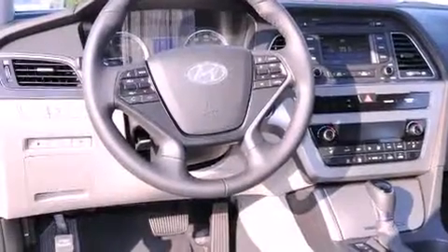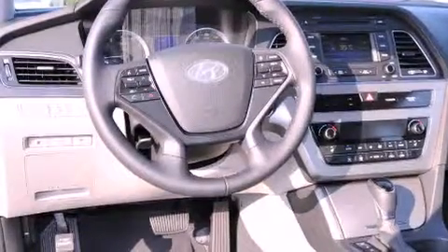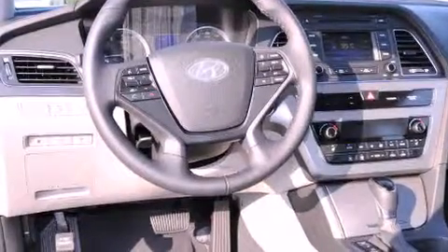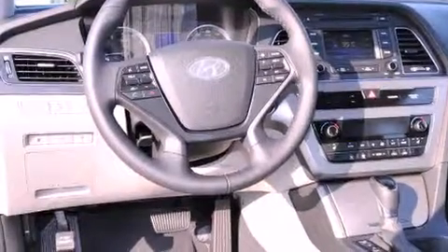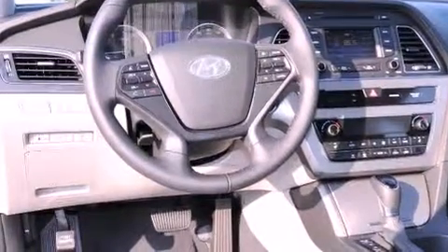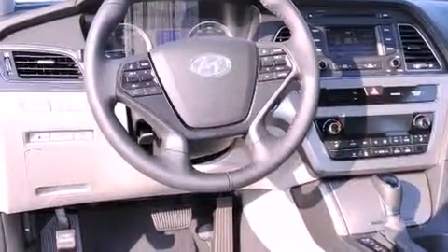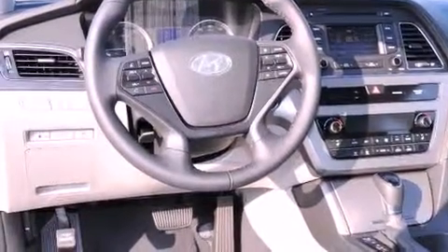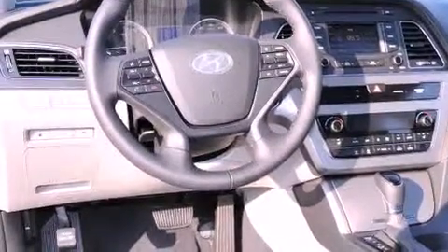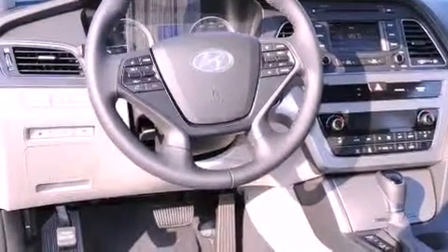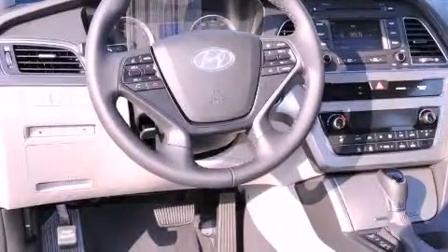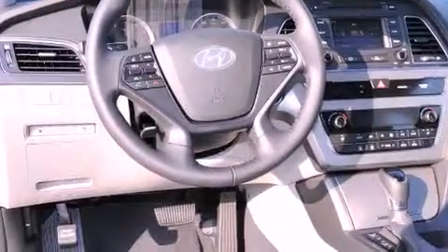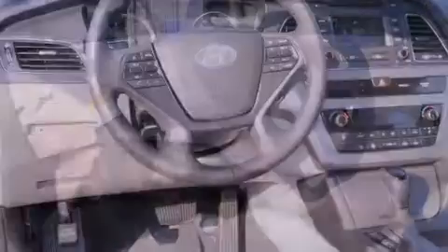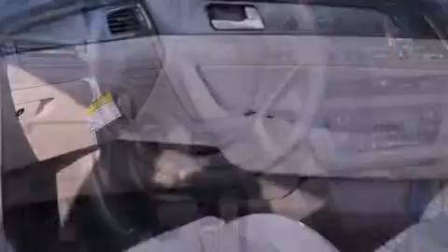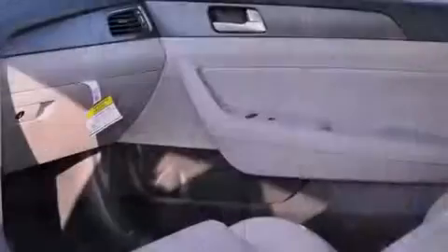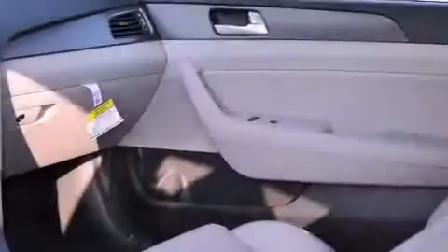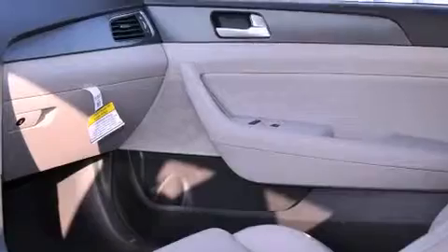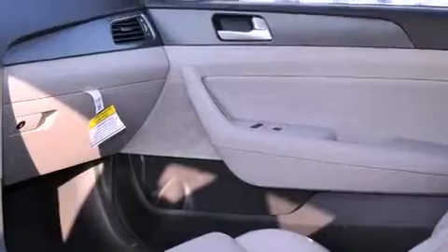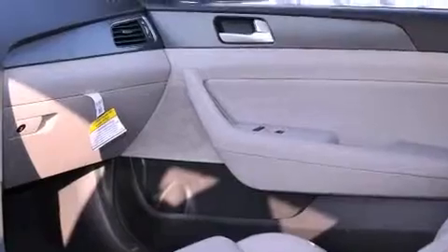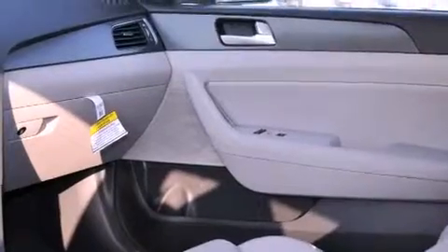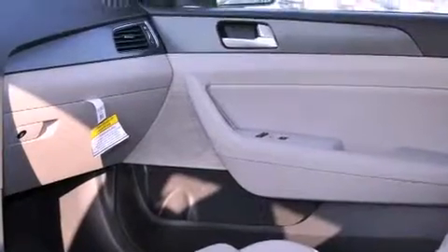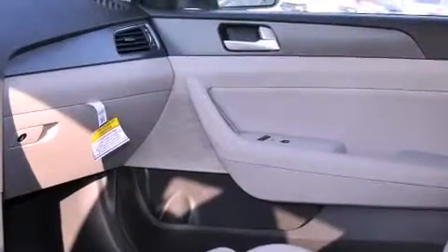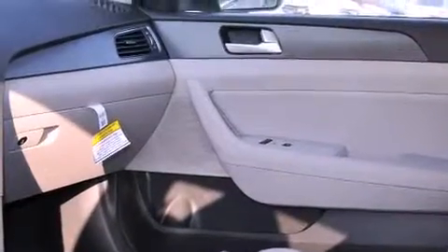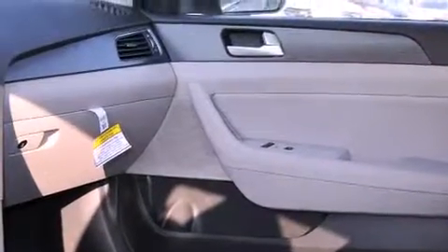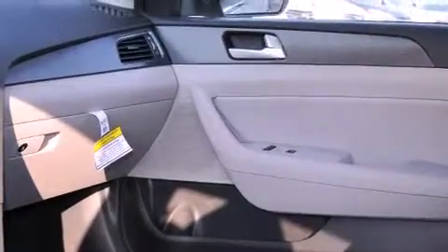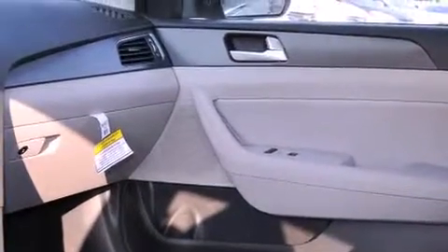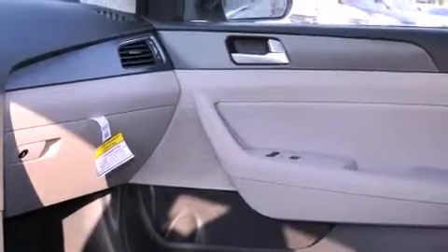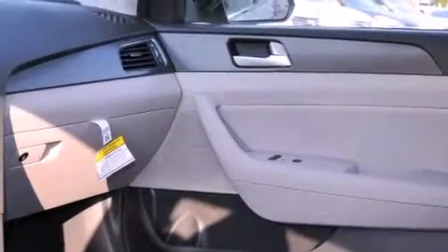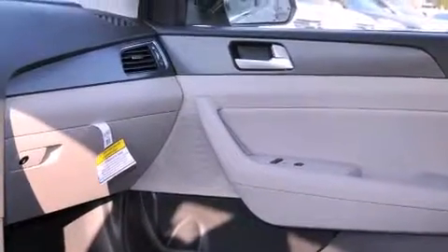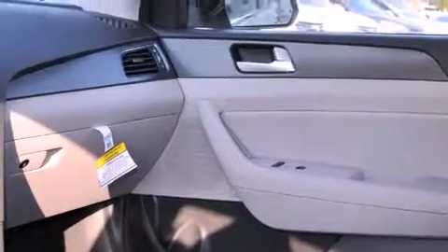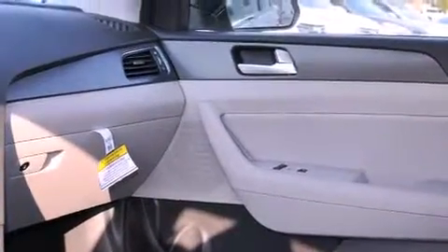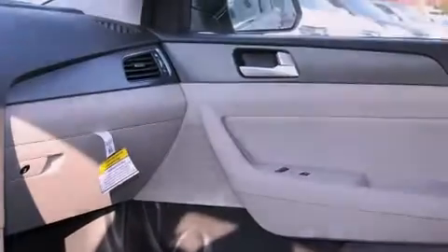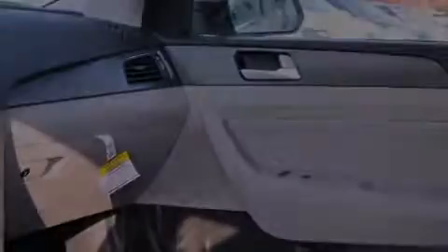Also included are child seat safety anchors, rear seat child-proof door locks, an energy-absorbing steering column, a rear window defroster, and an auxiliary power outlet.